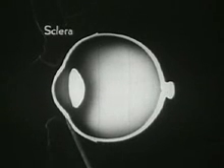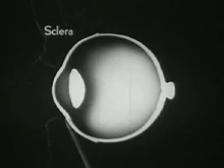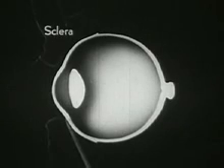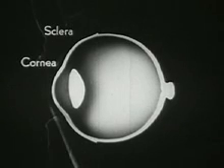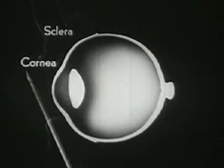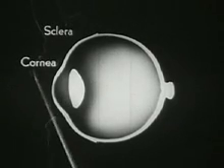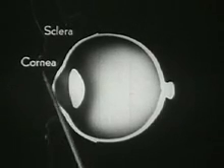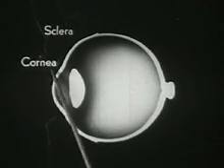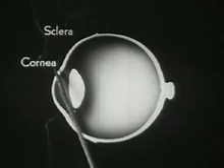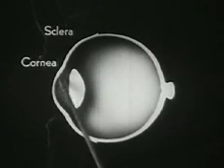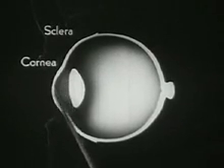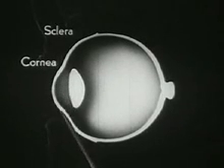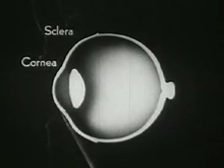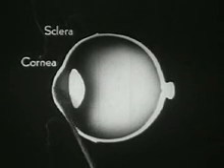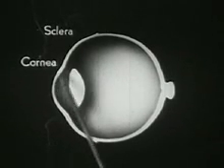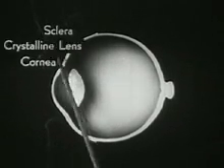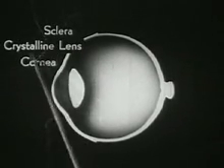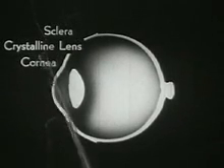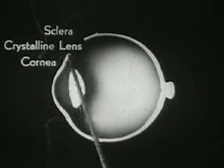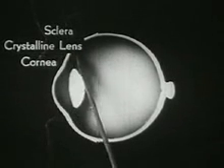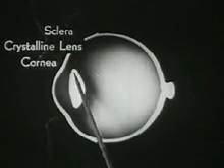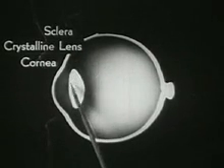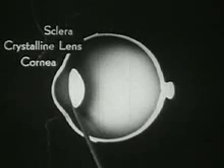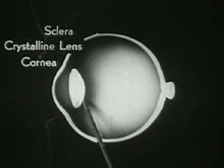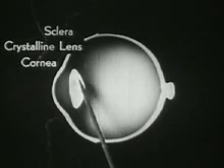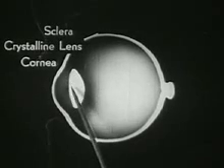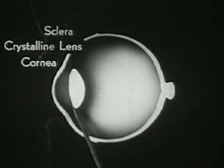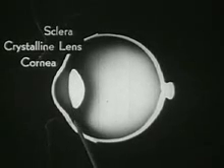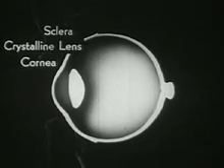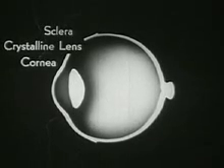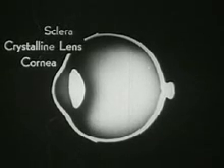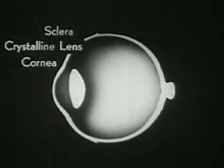This transparent bulging portion is called the cornea. Notice also the crystalline lens, which is one of the main features of the eye mechanism.